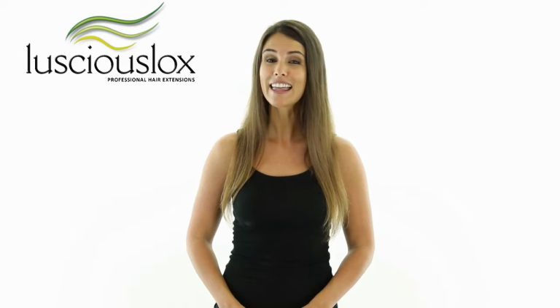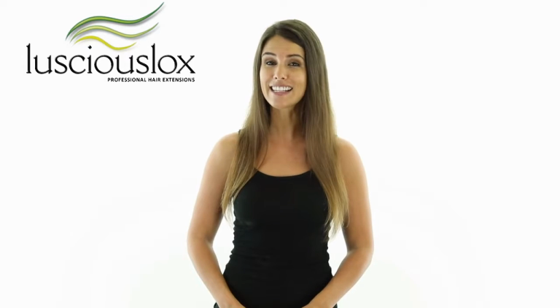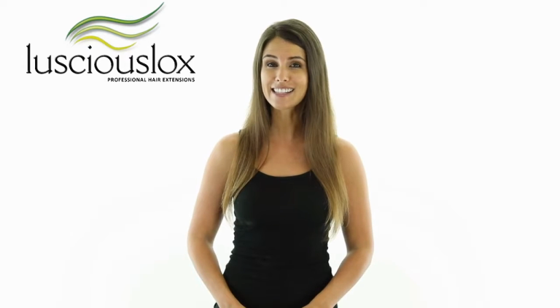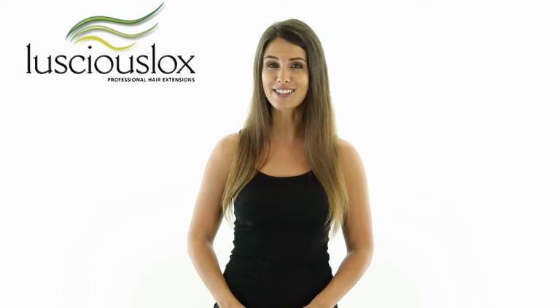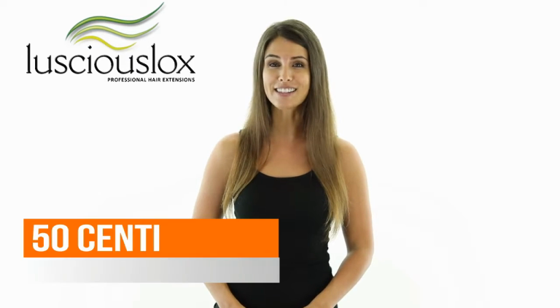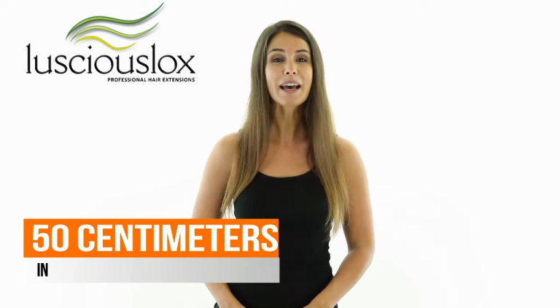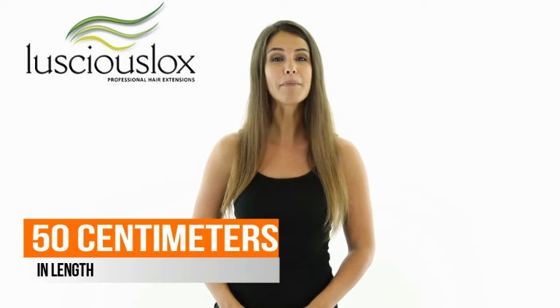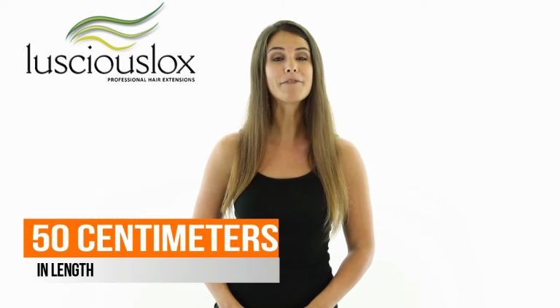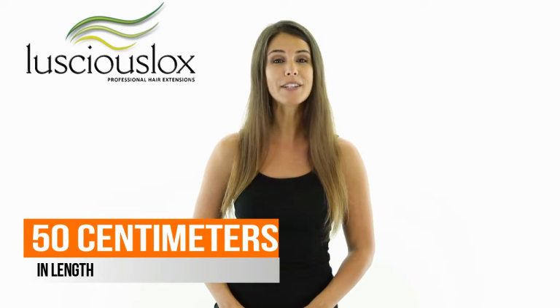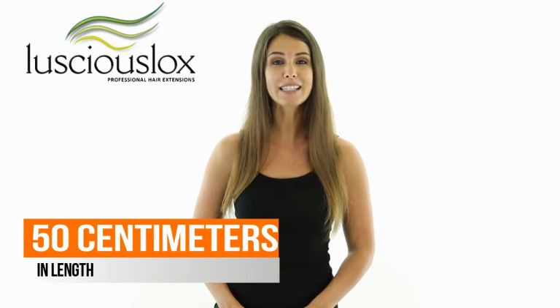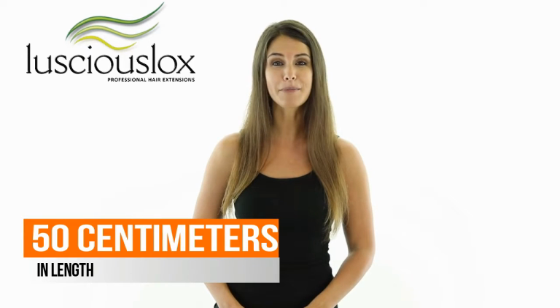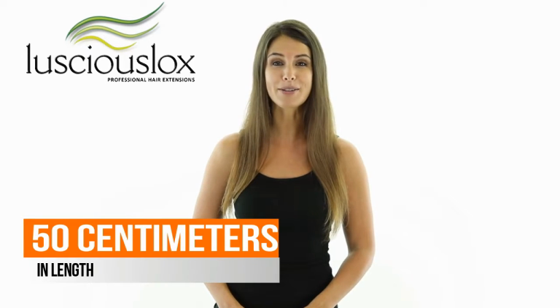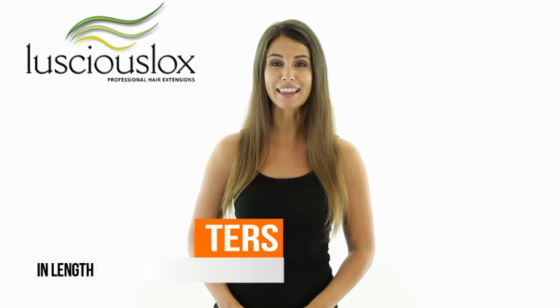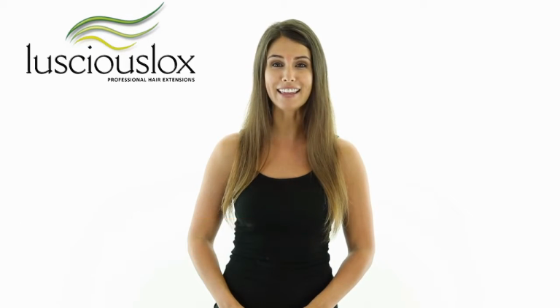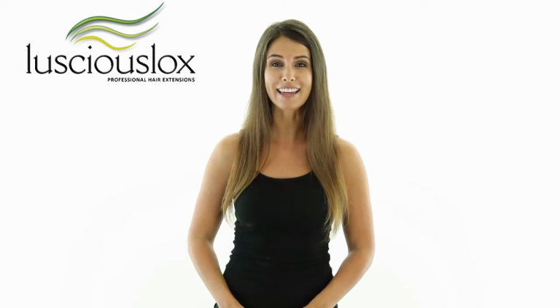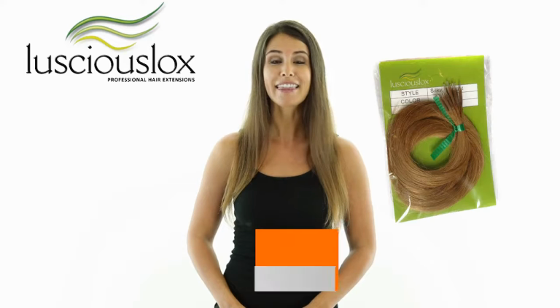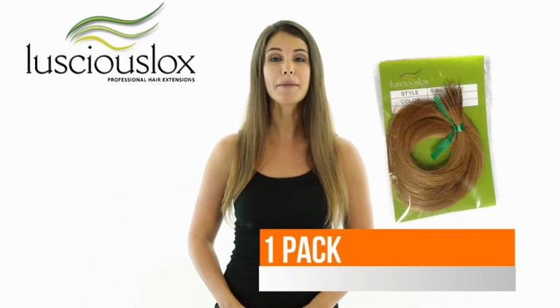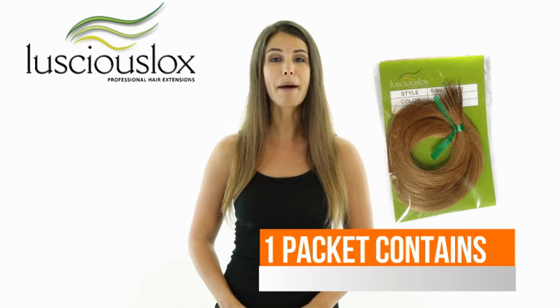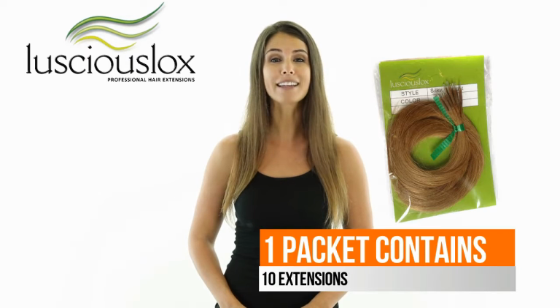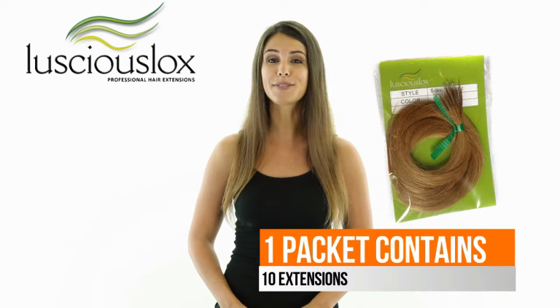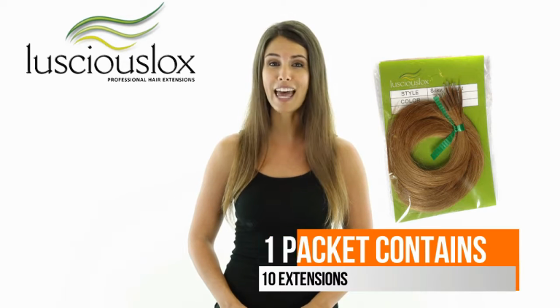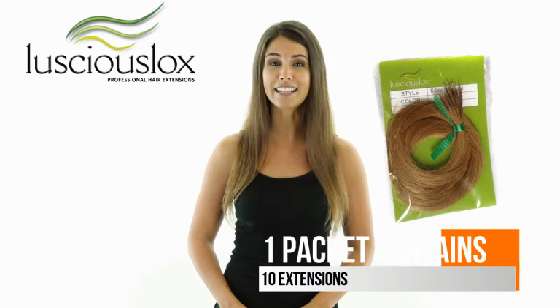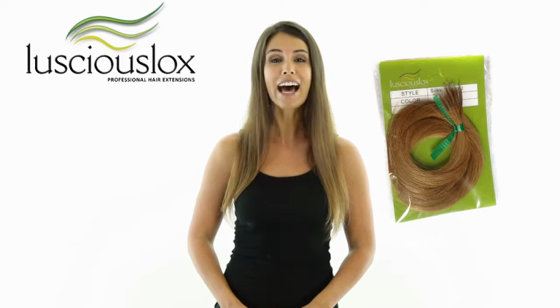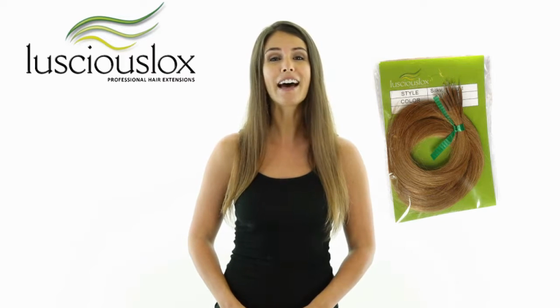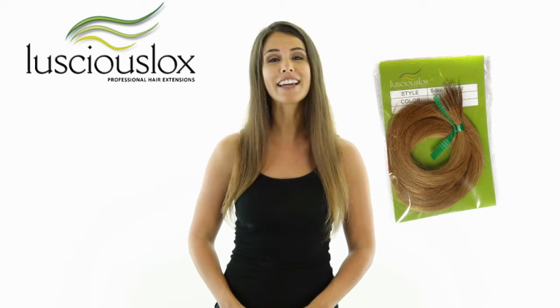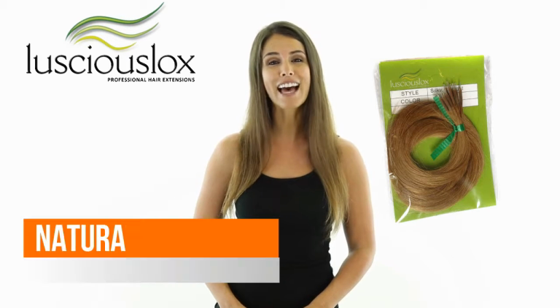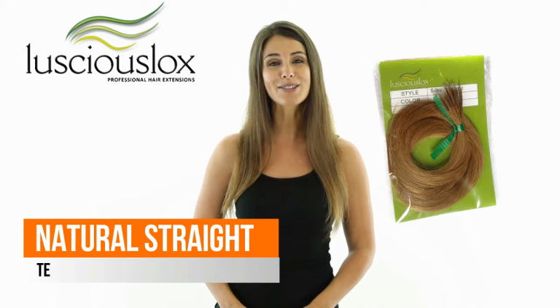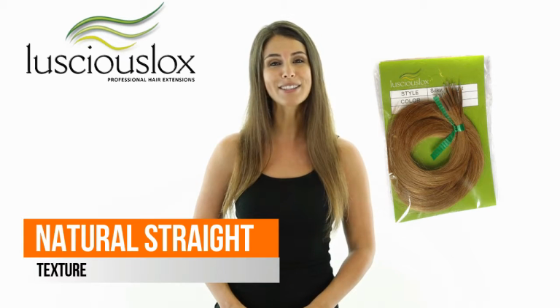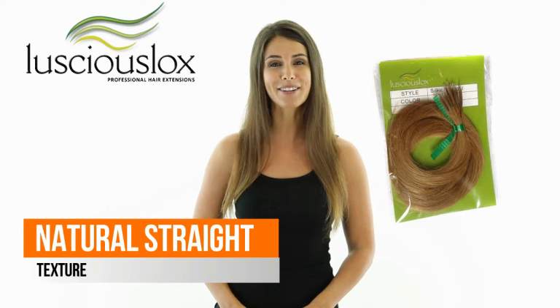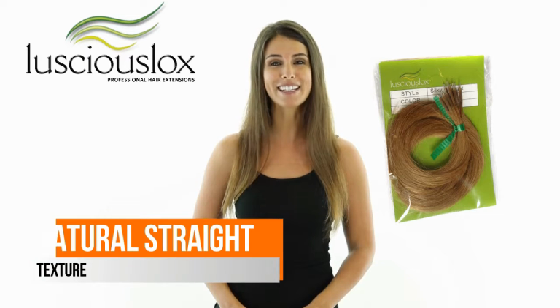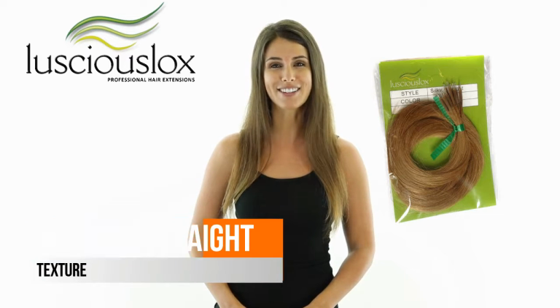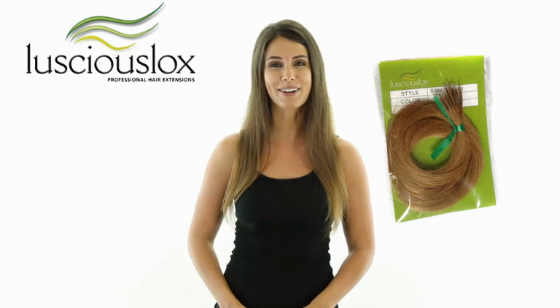These extensions come in 50 centimeters in length, they come in packets of 10, and have a natural straight texture.